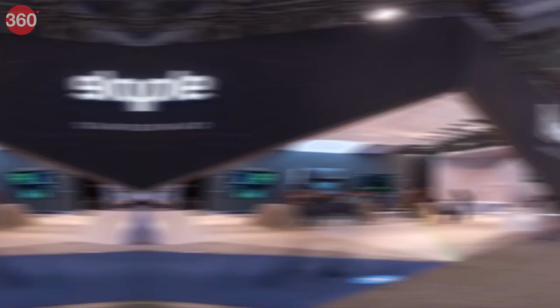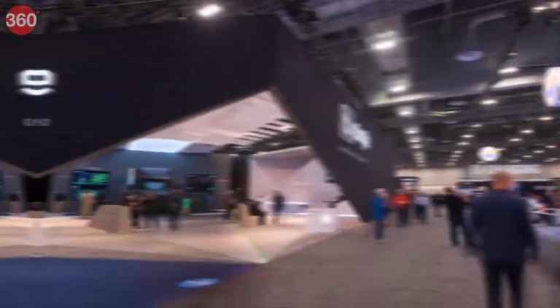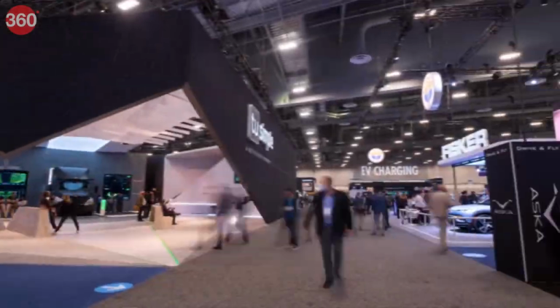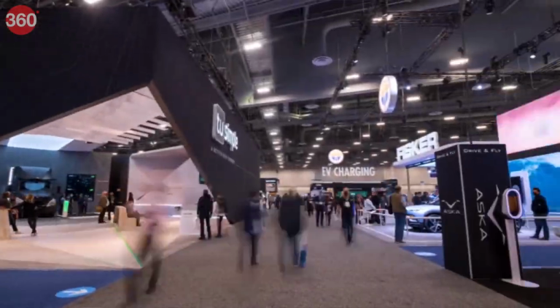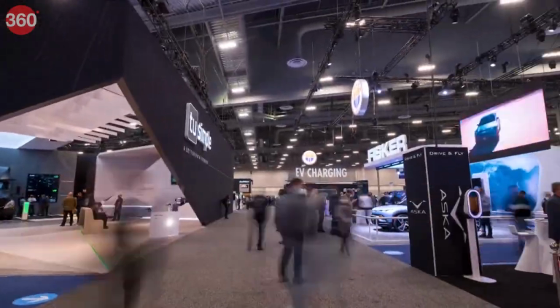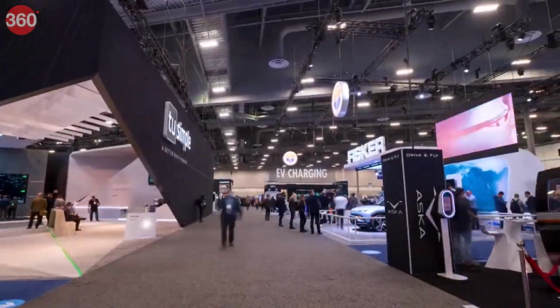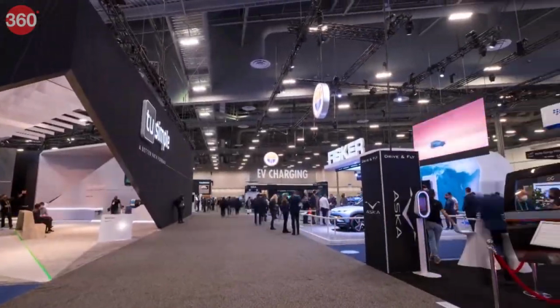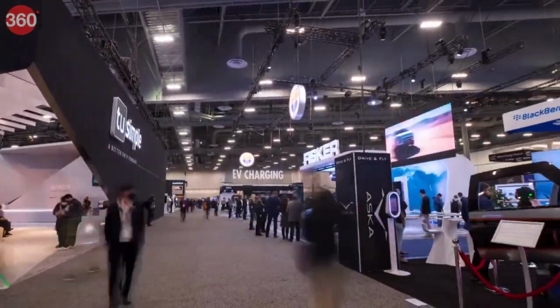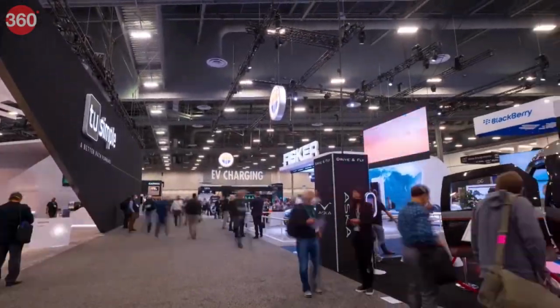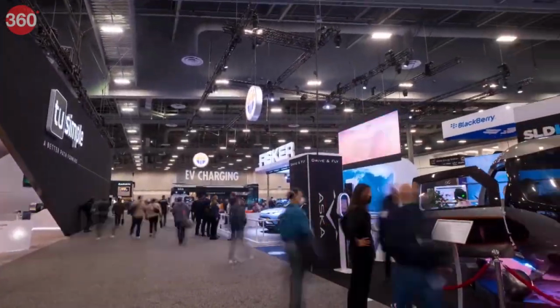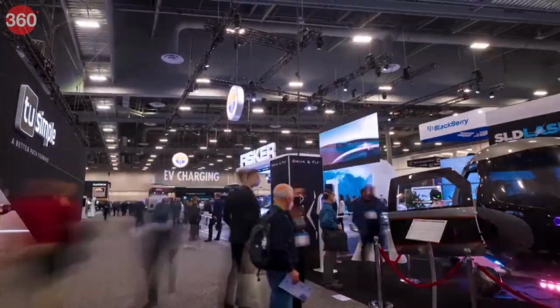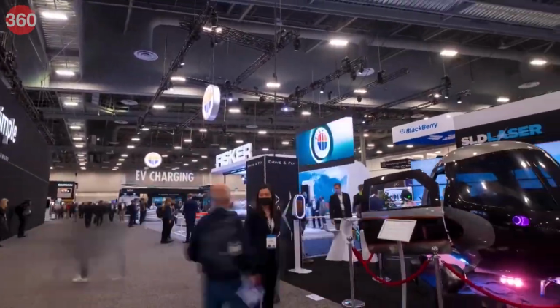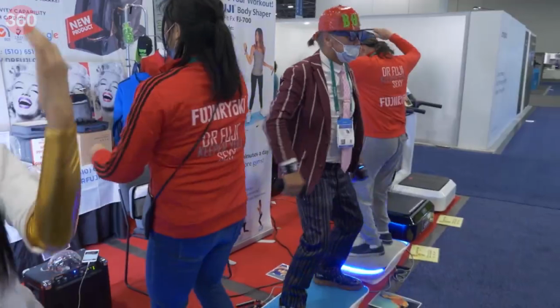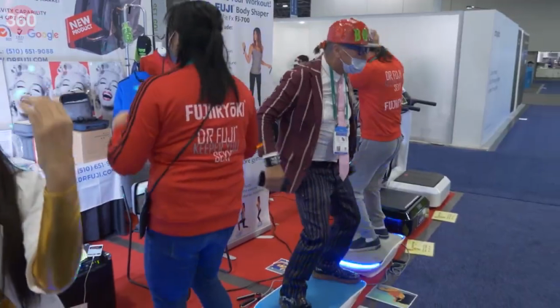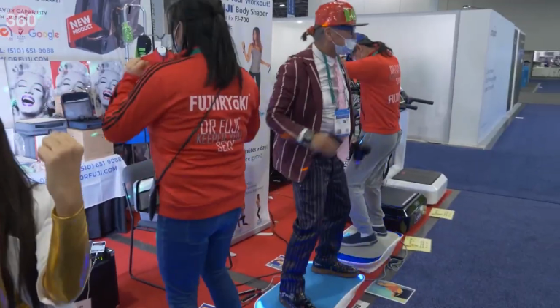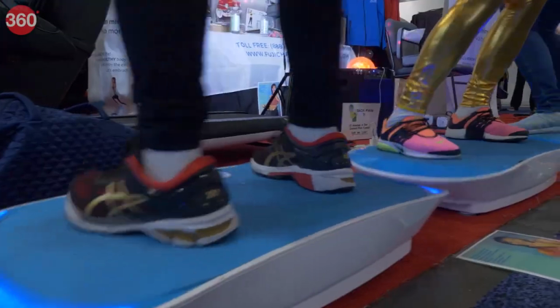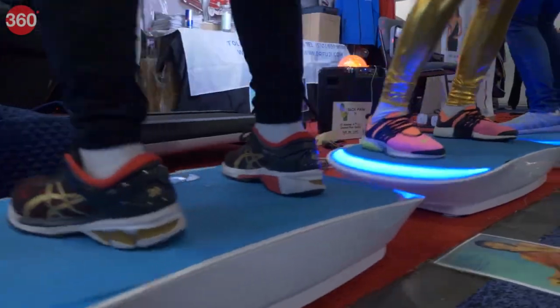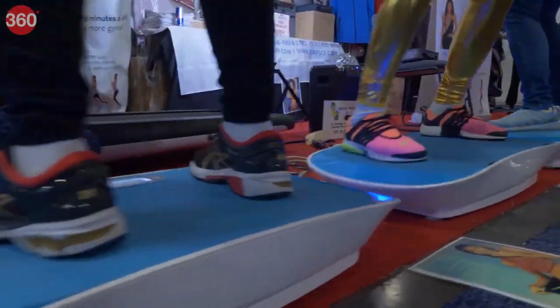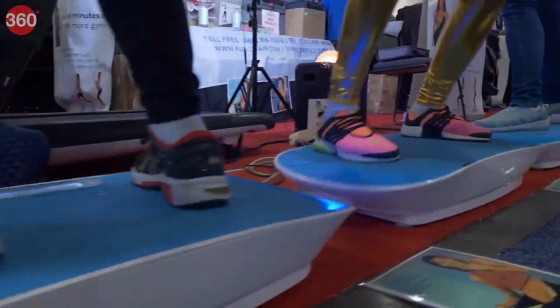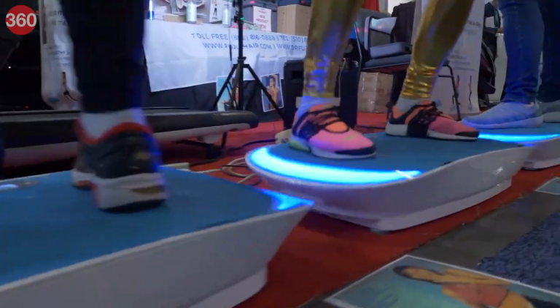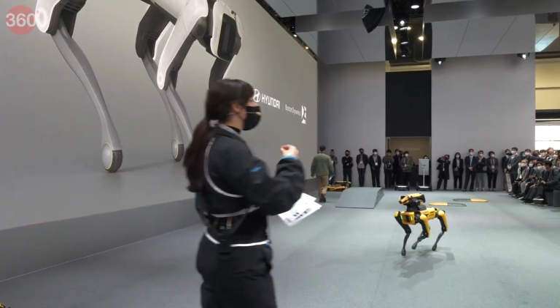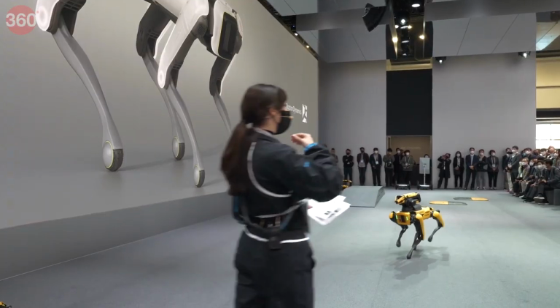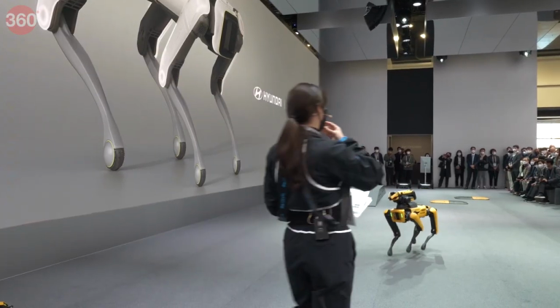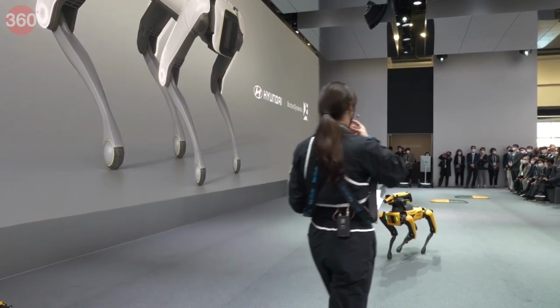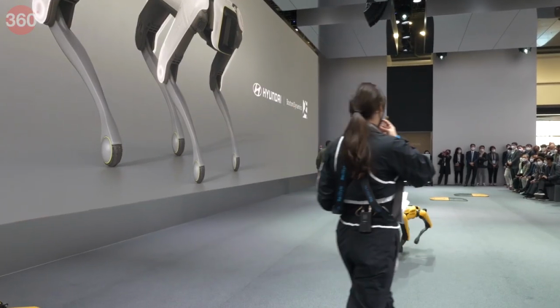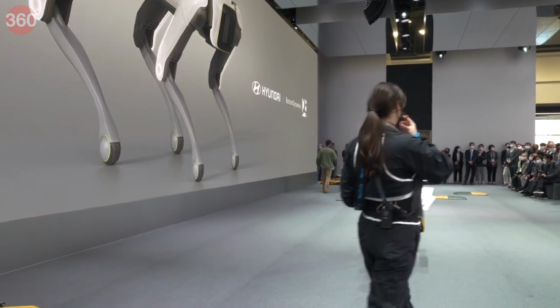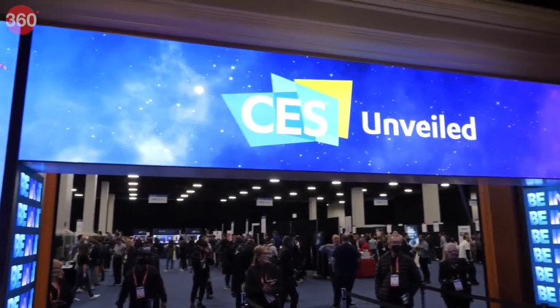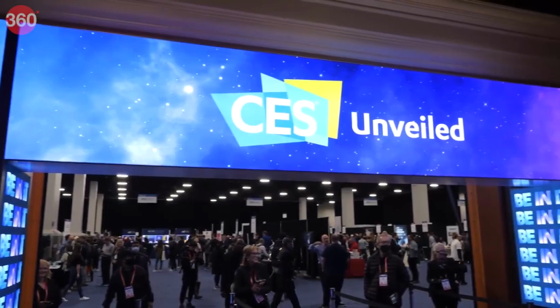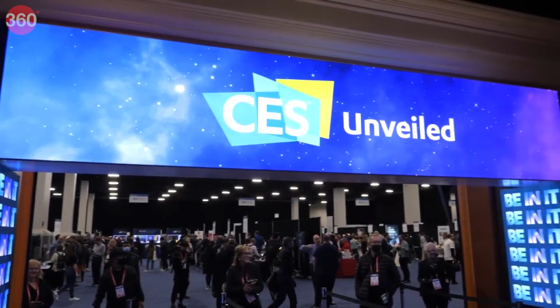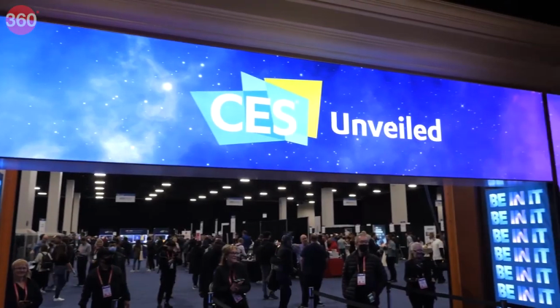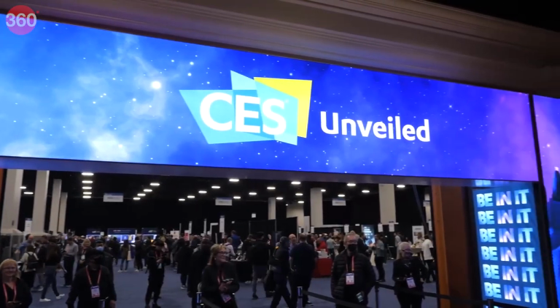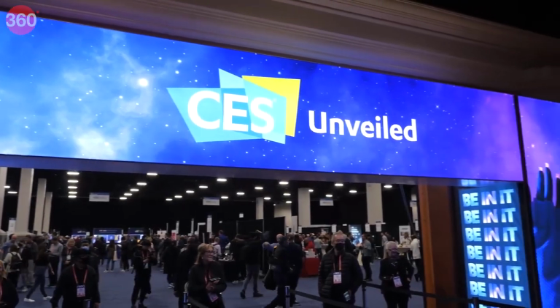Stay tuned to Gadgets360 for more coverage on all the interesting launches at CES 2023.